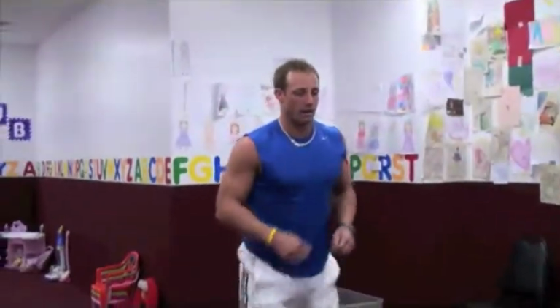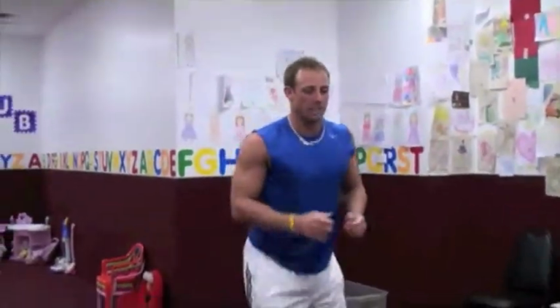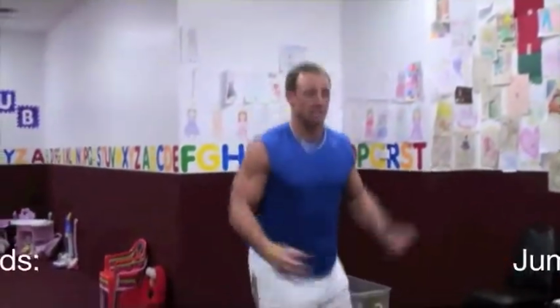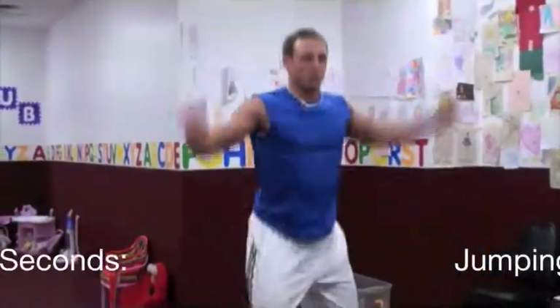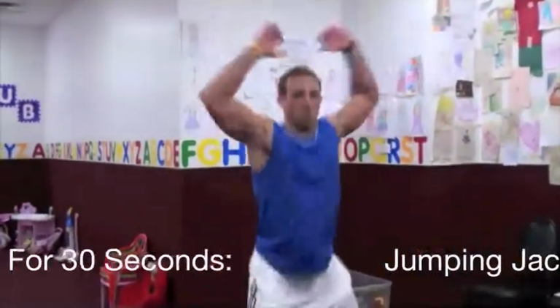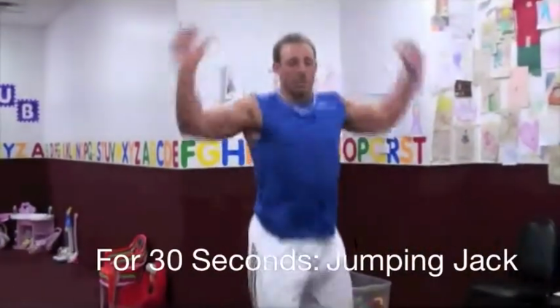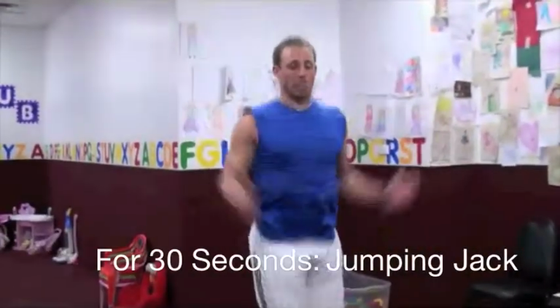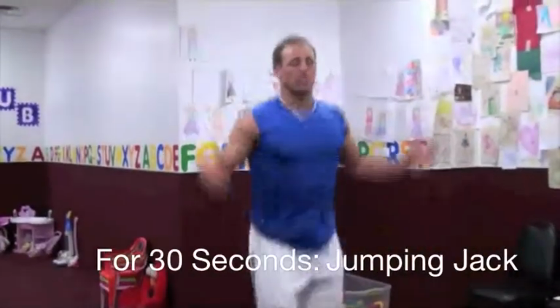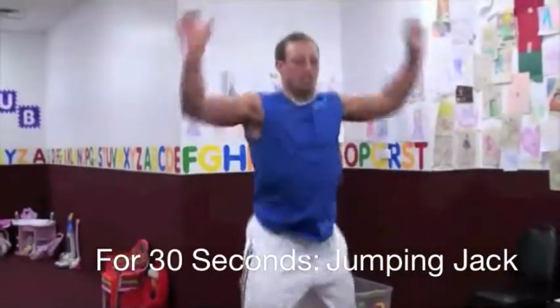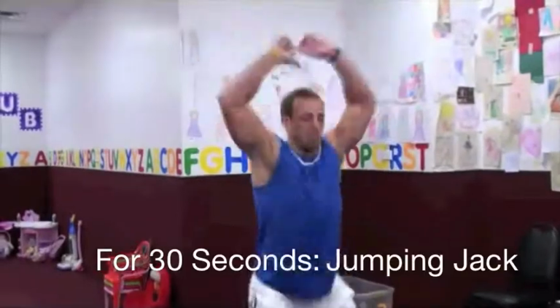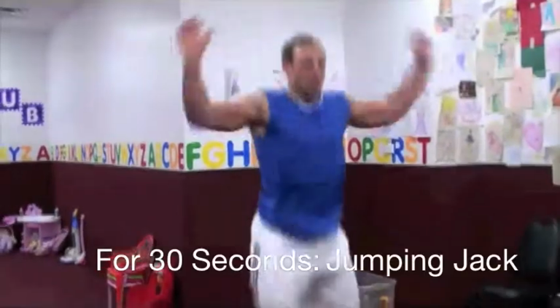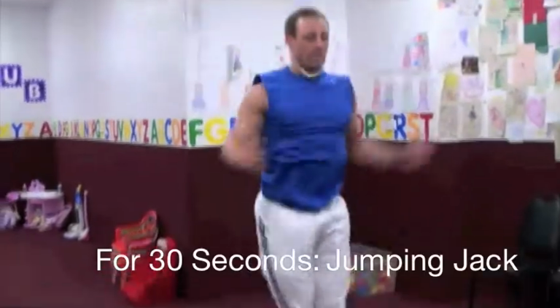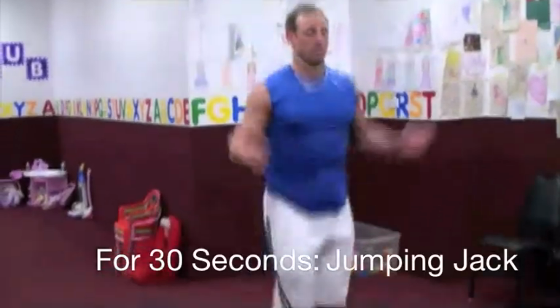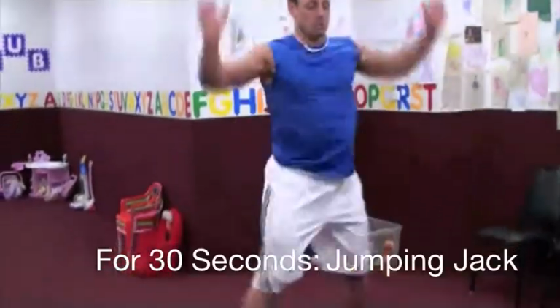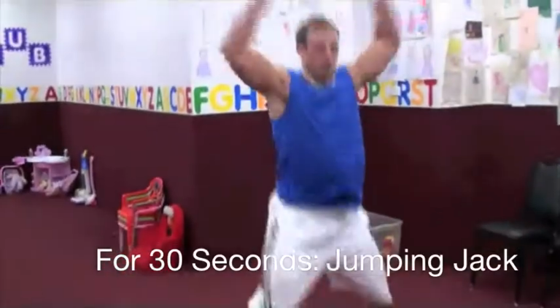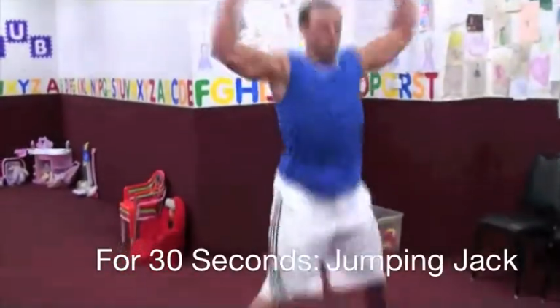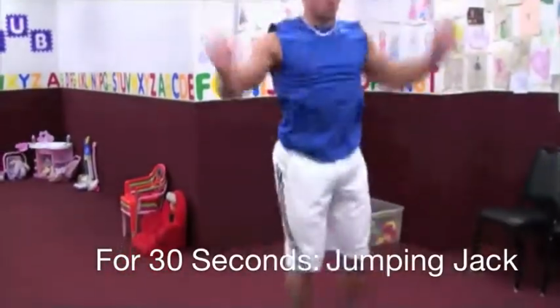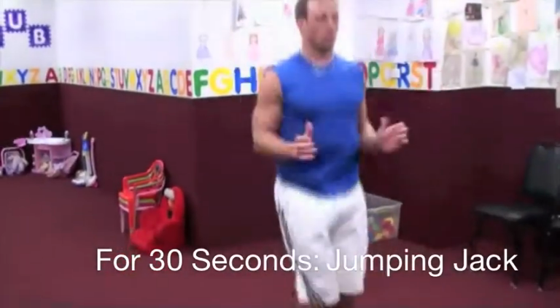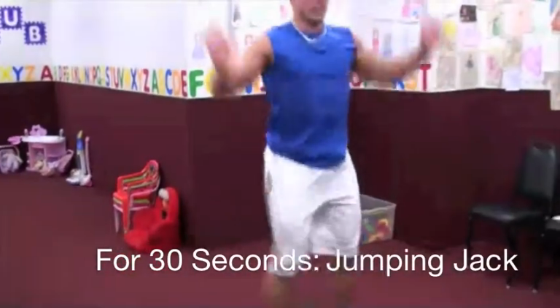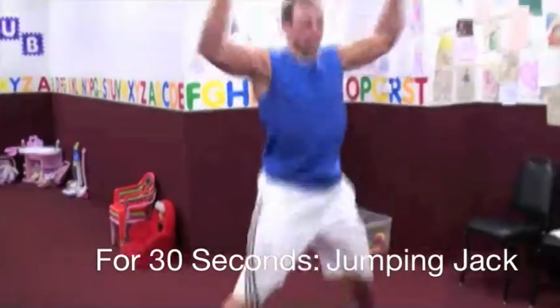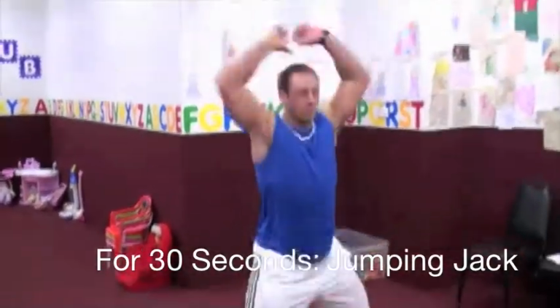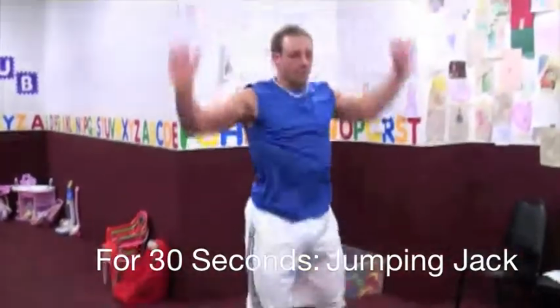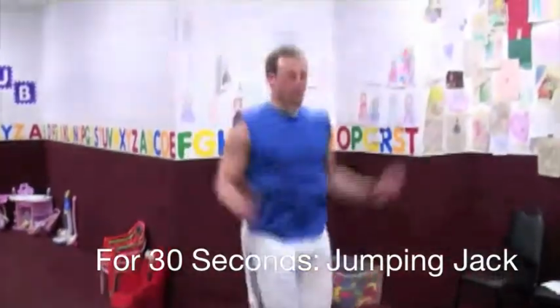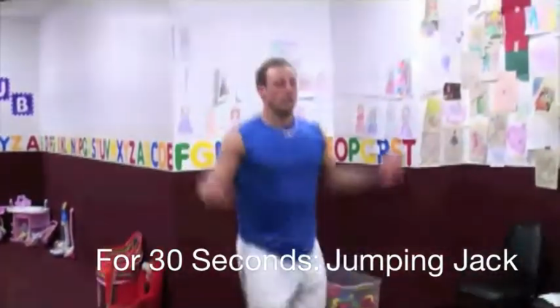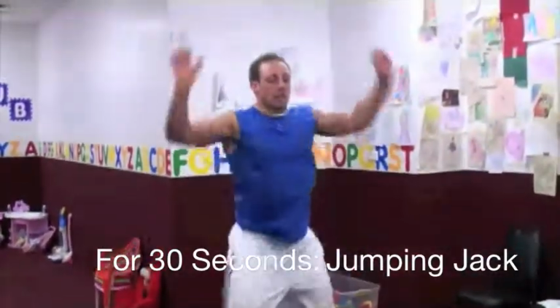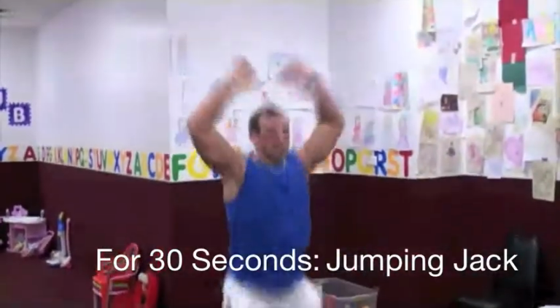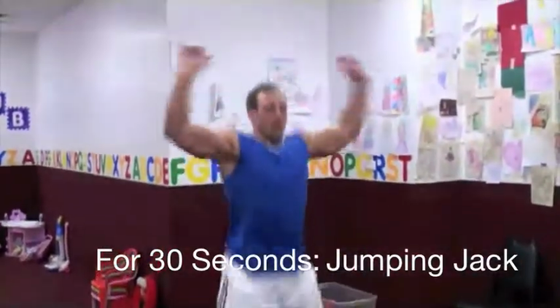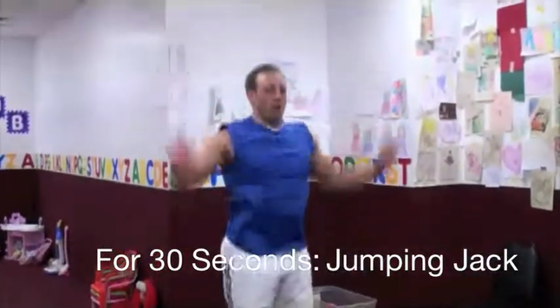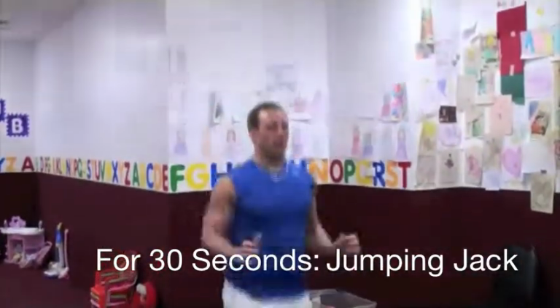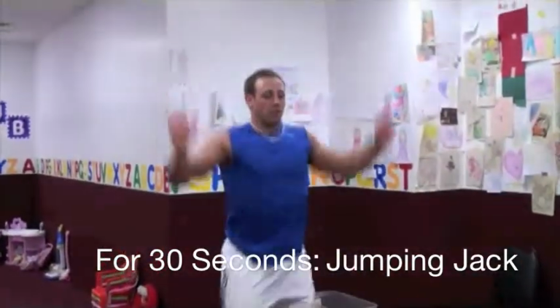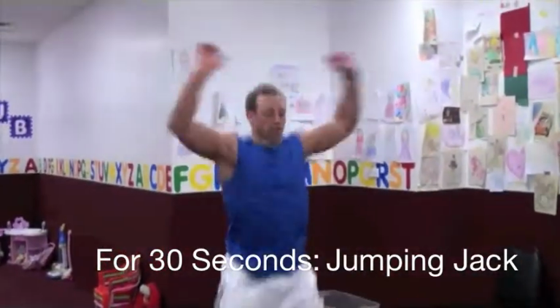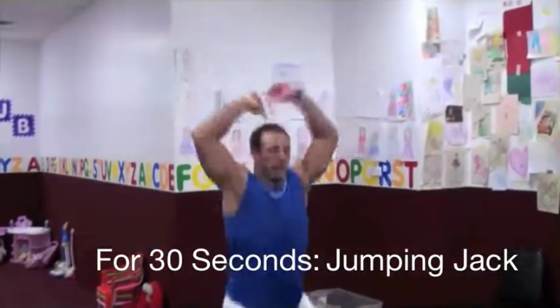Next station, we're going to go right into a set of jumping jacks. Make sure we're going full range — get that heart rate elevated.